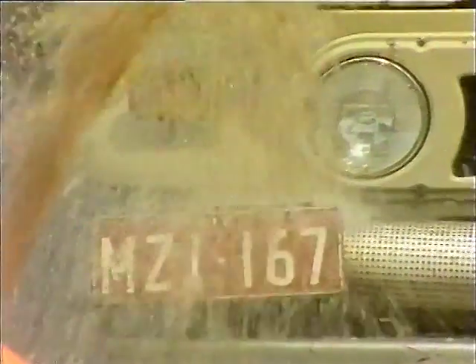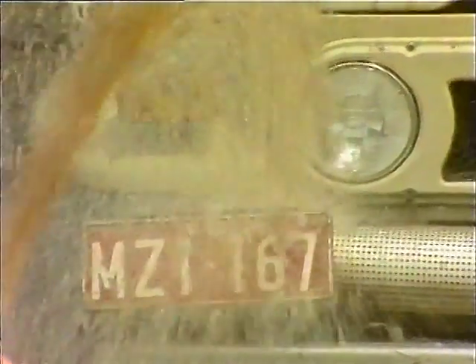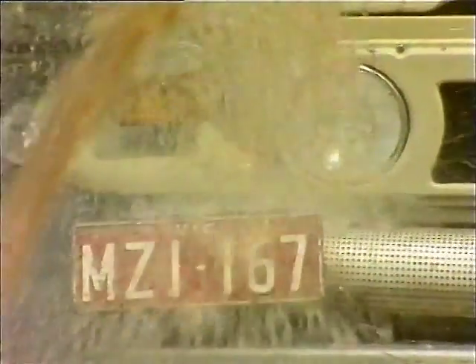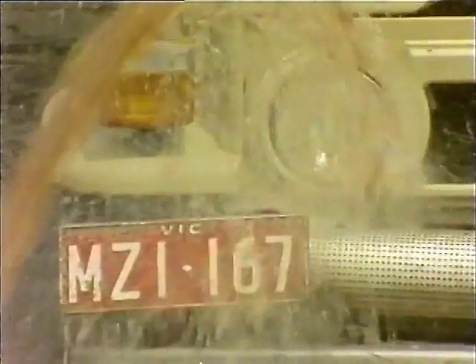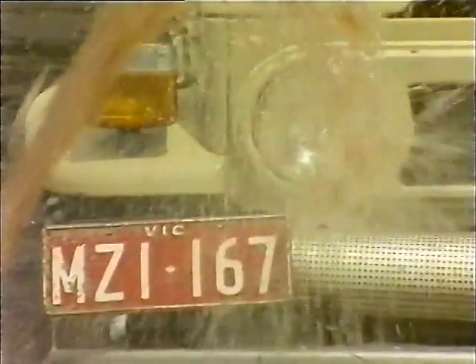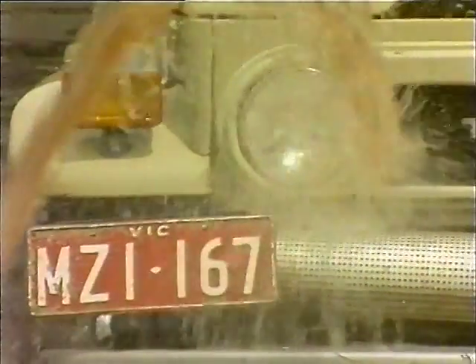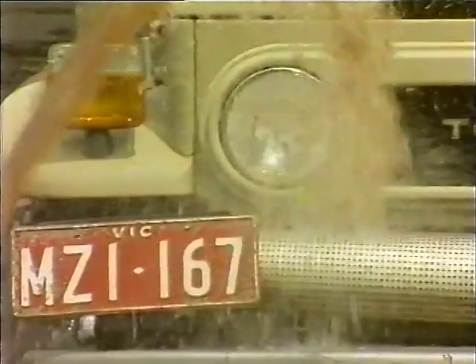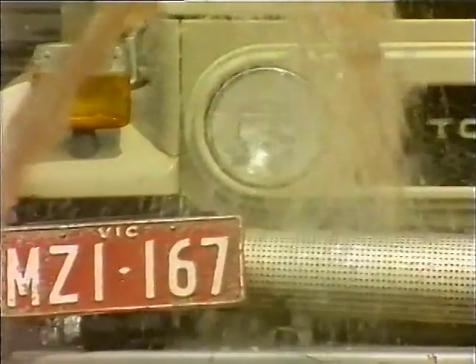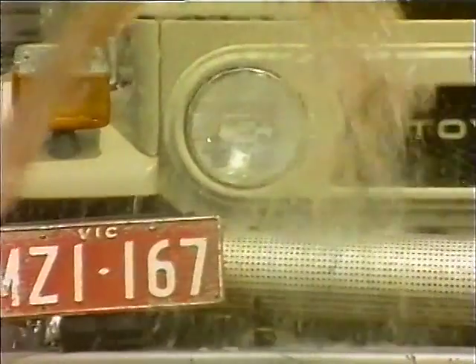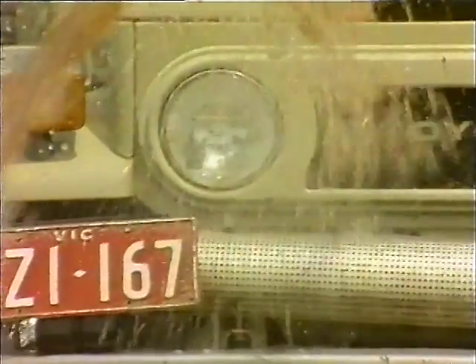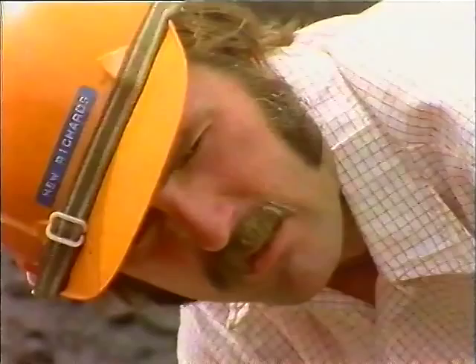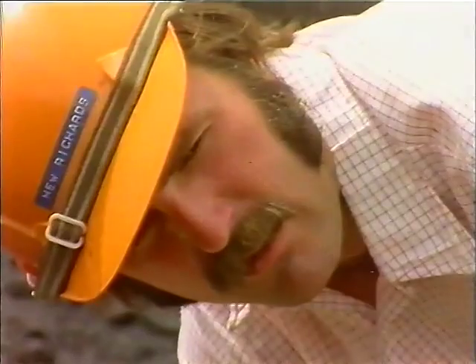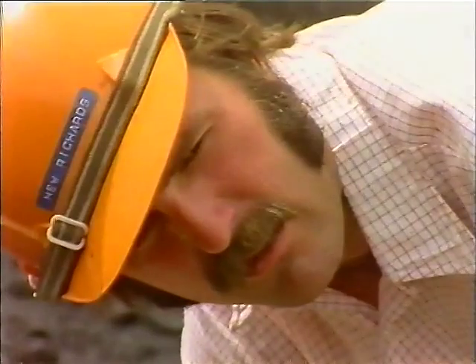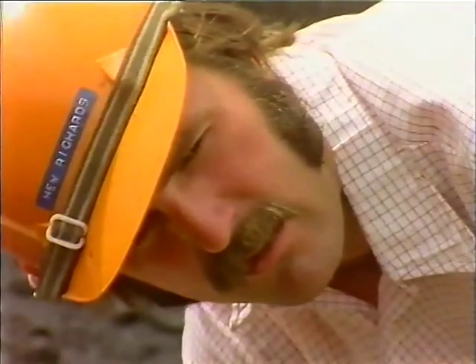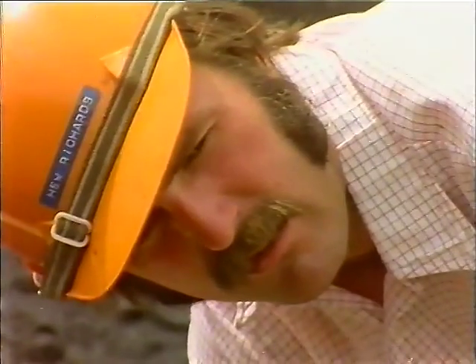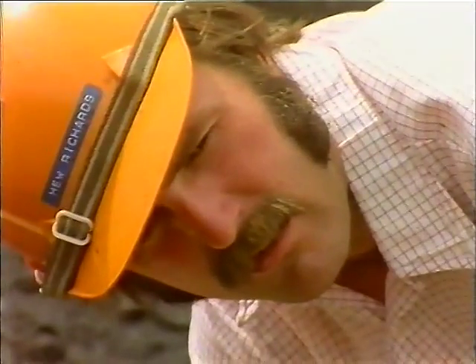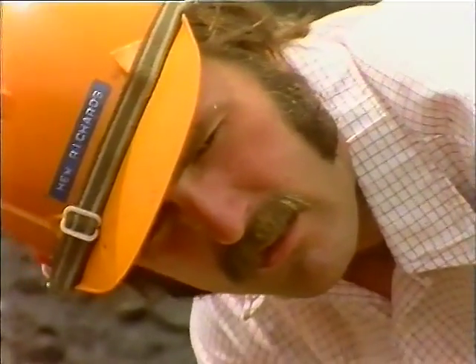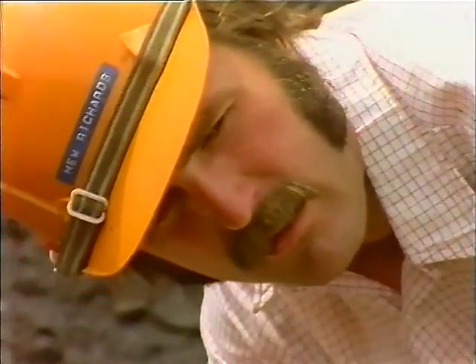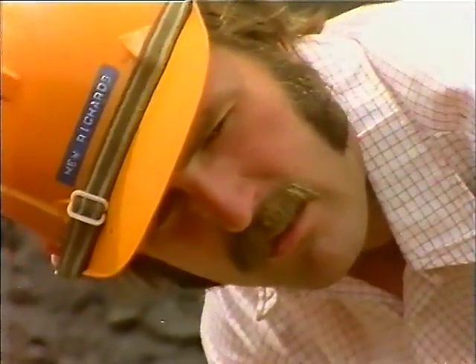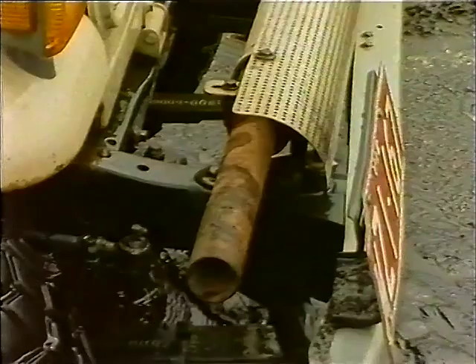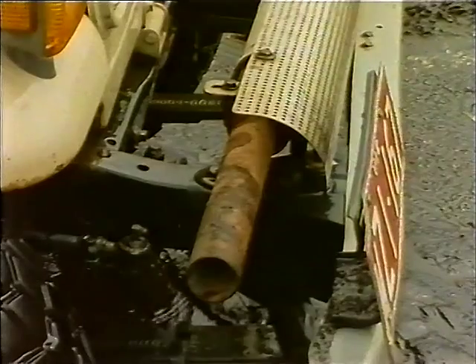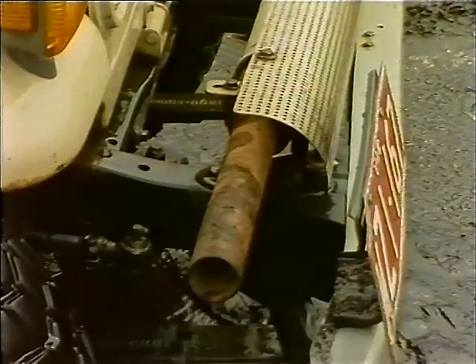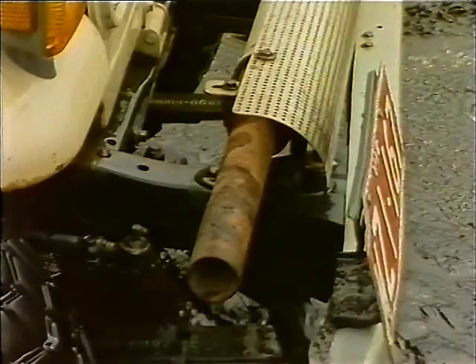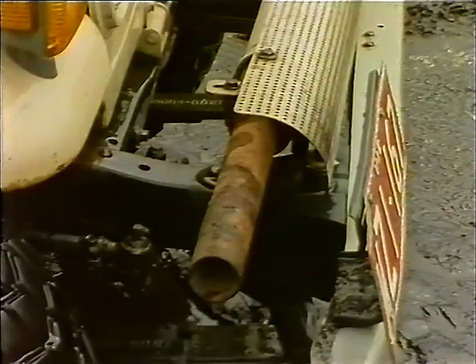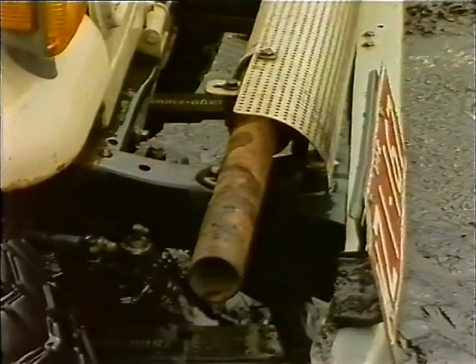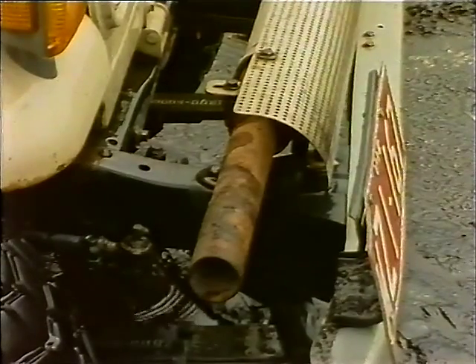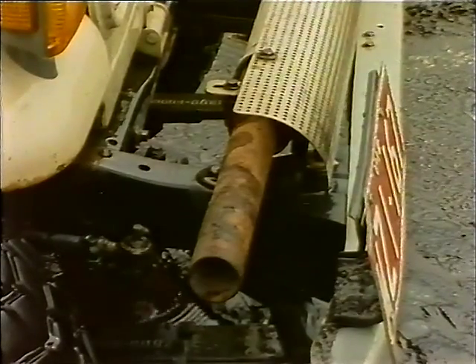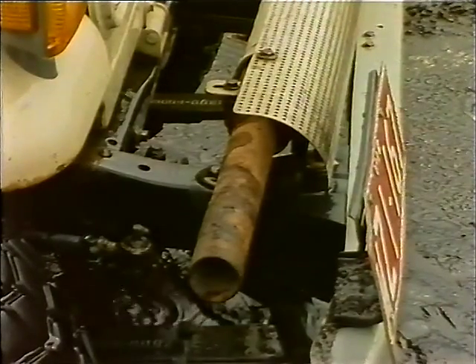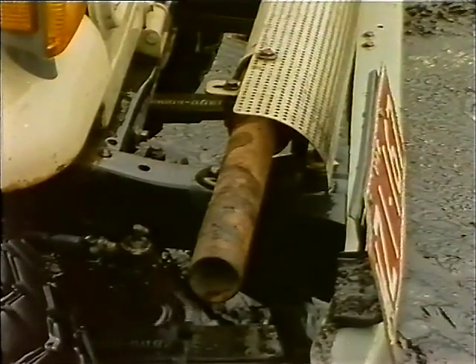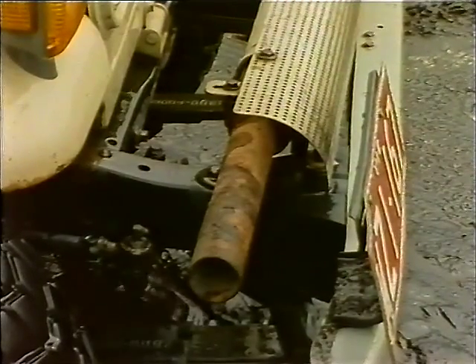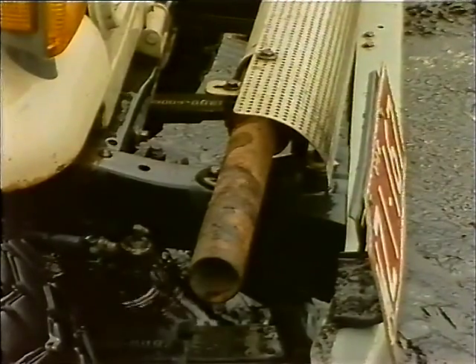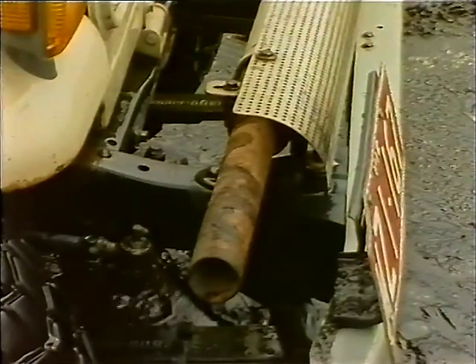Reckless driving not only endangers your life and those of your passengers, but increases the possibility of fire.